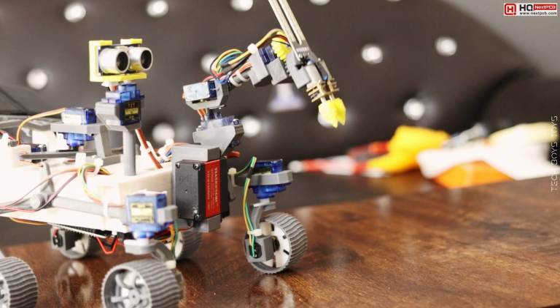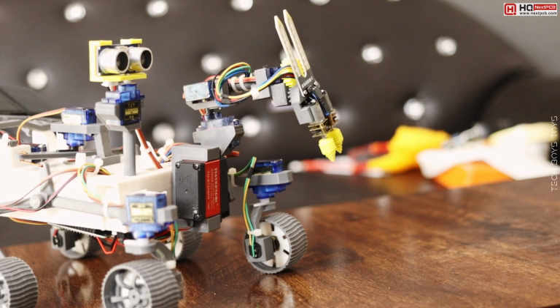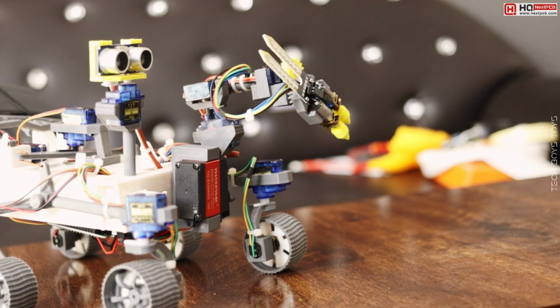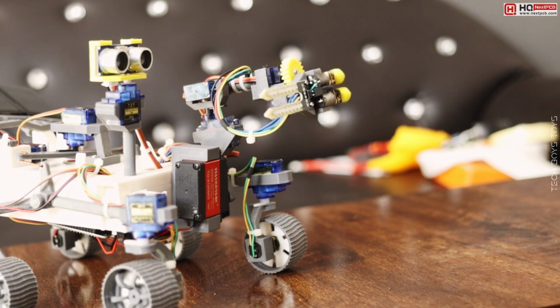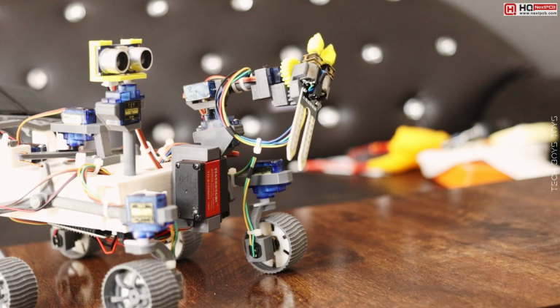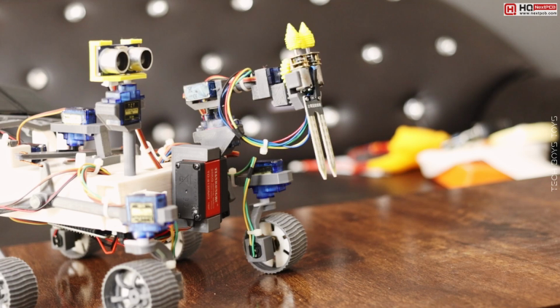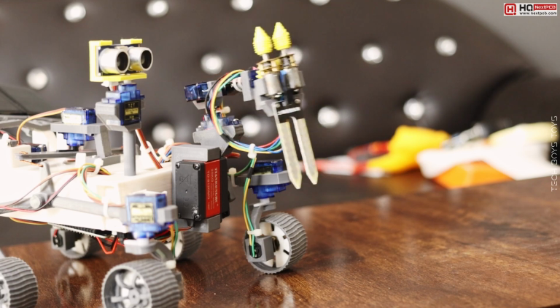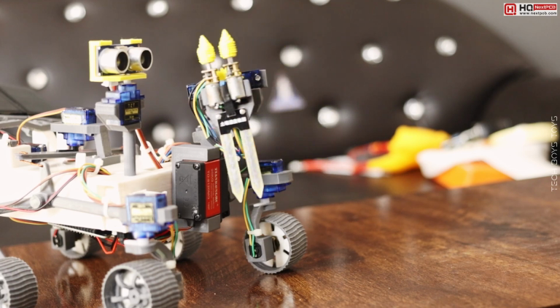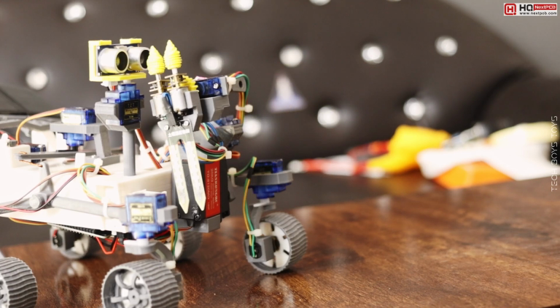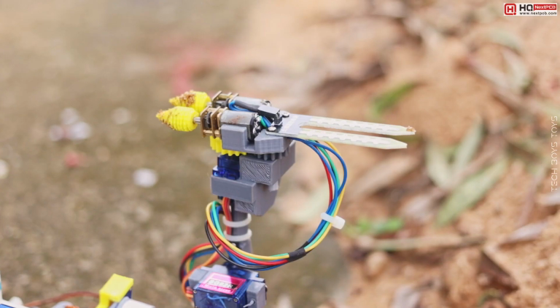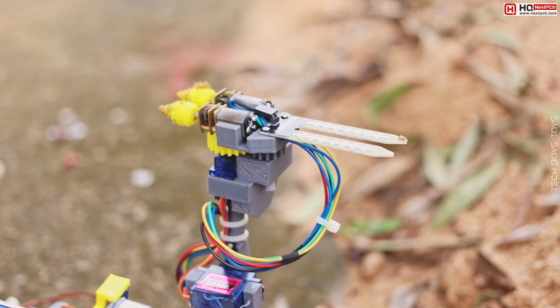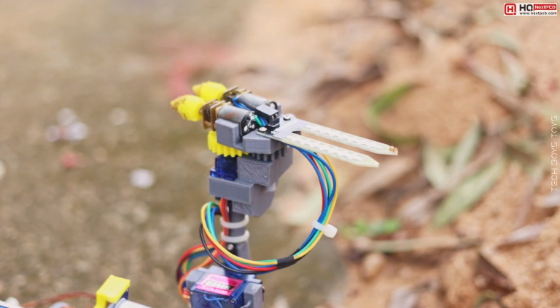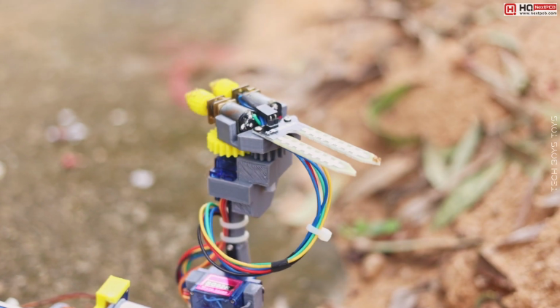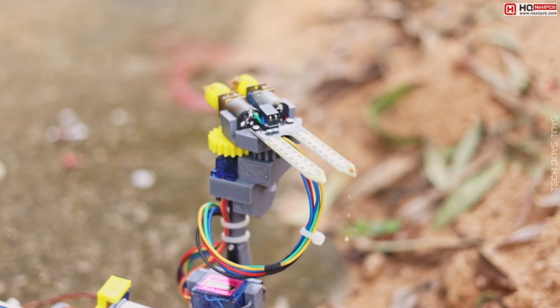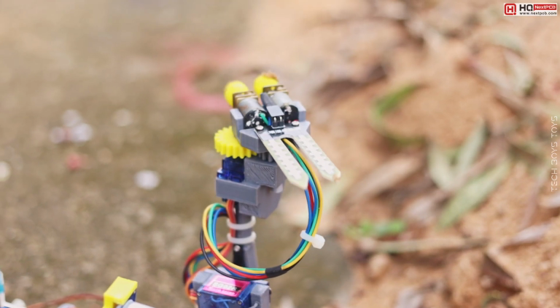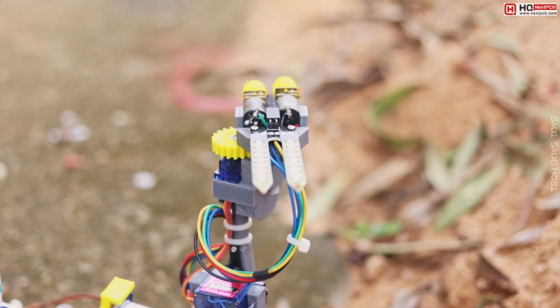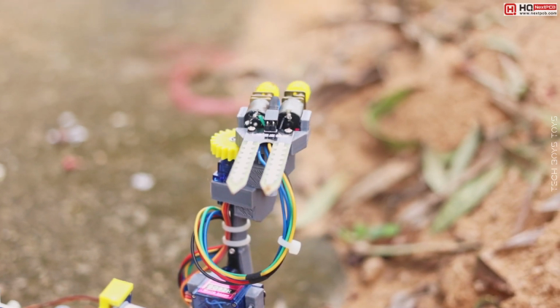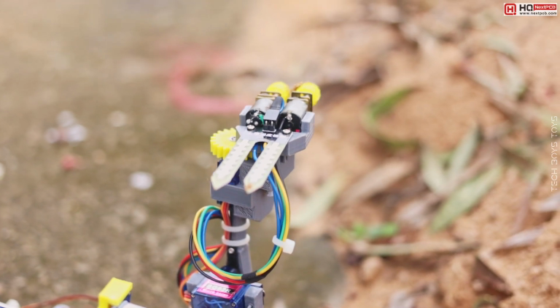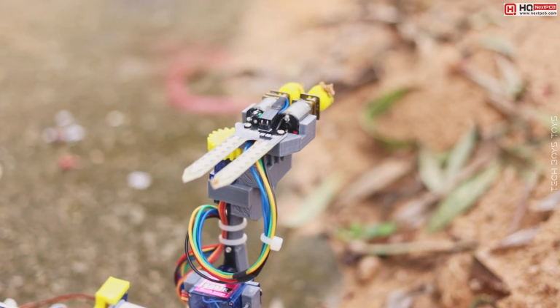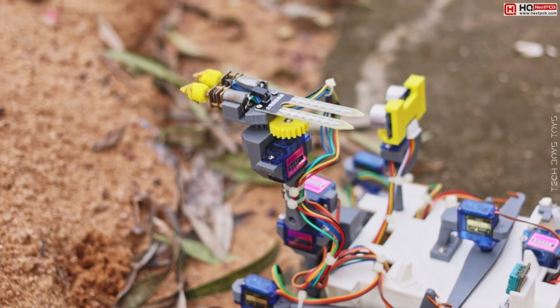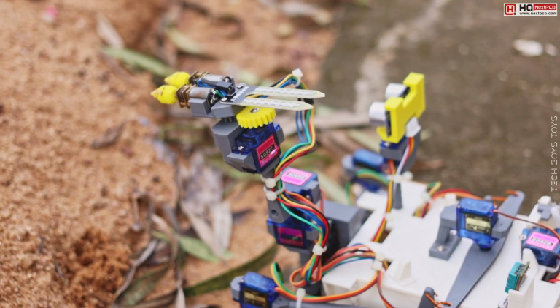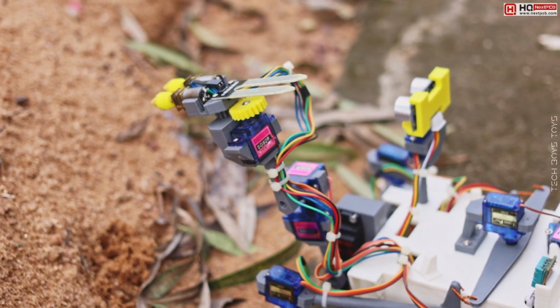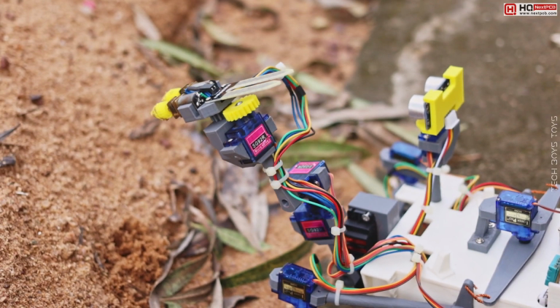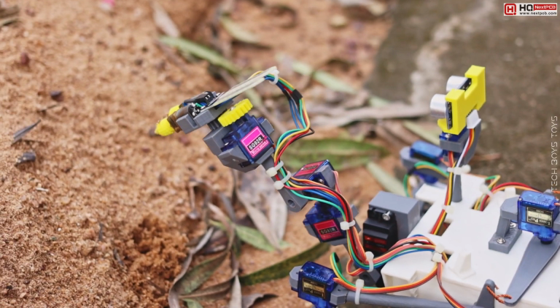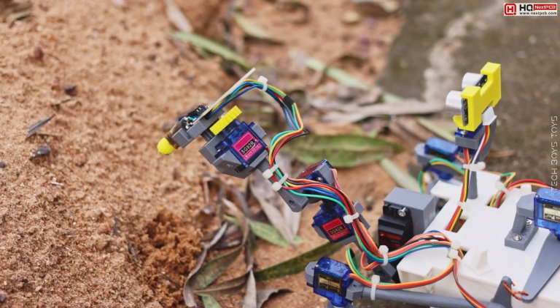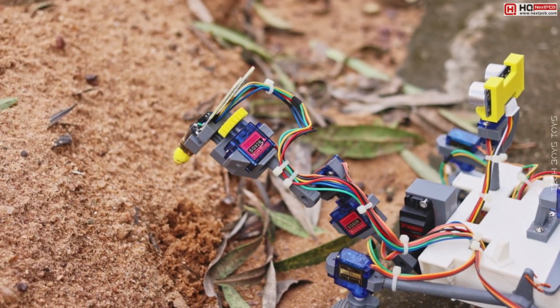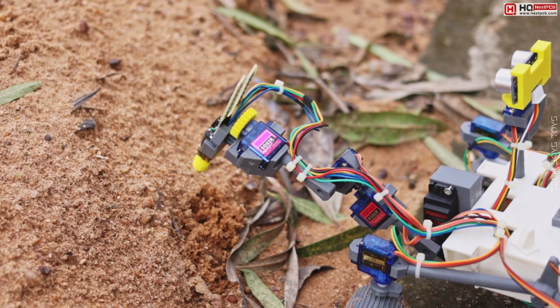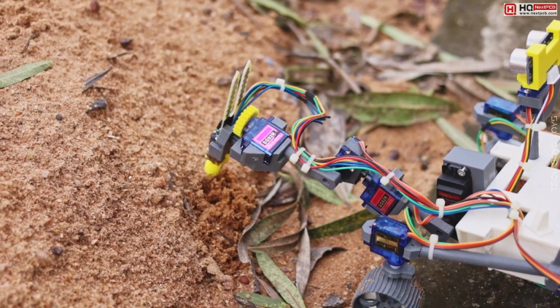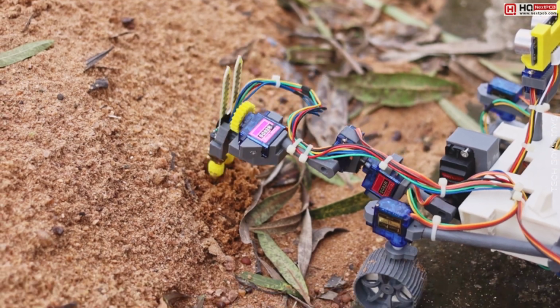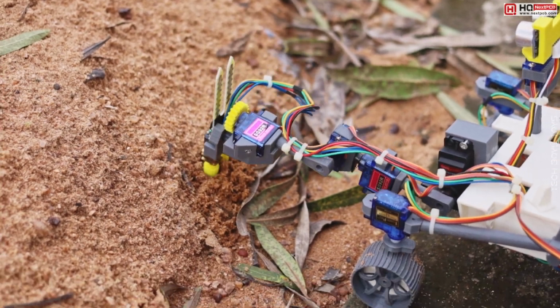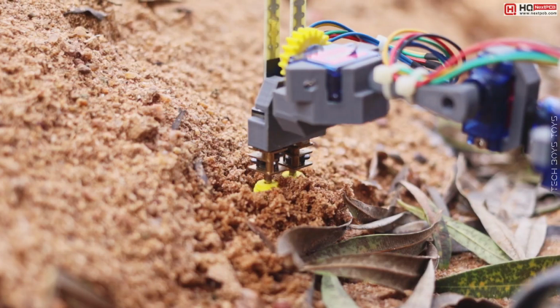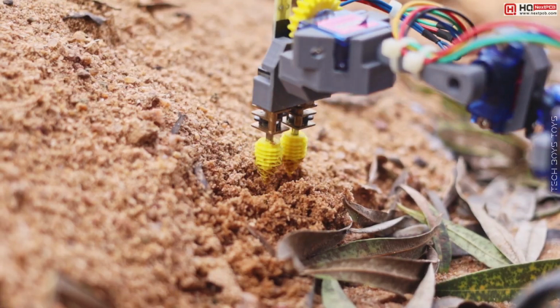So the first question is, how can this robot detect water under the surface? Well, I will tell you about this at the end.